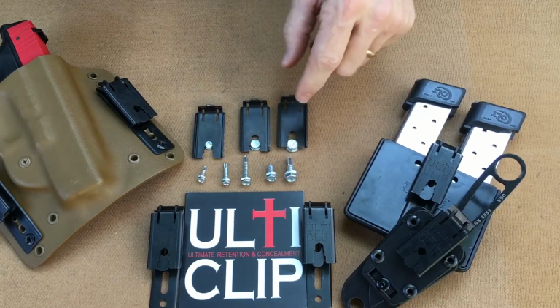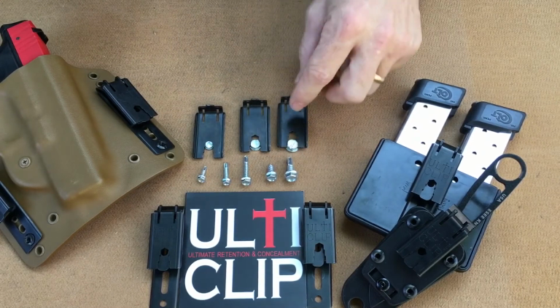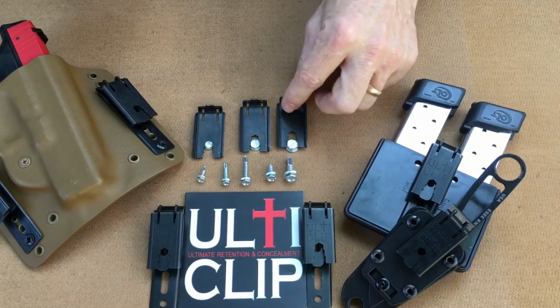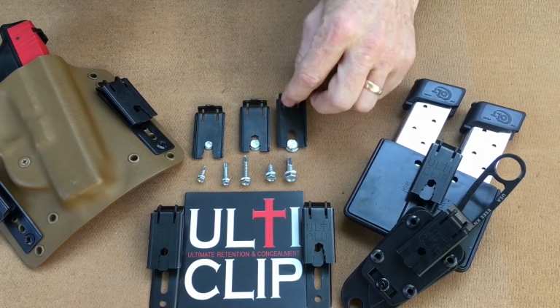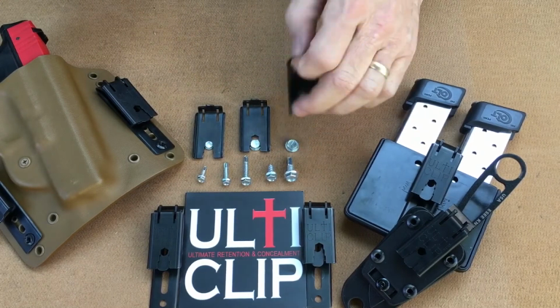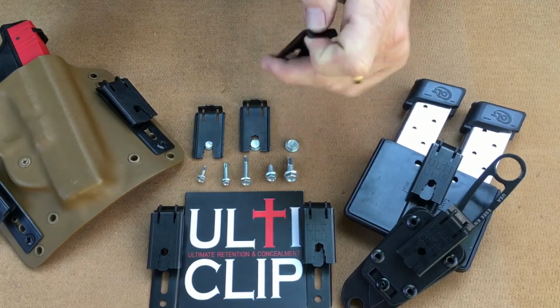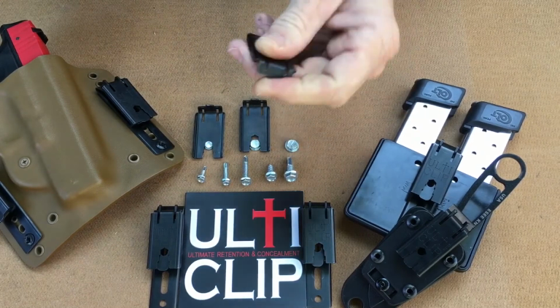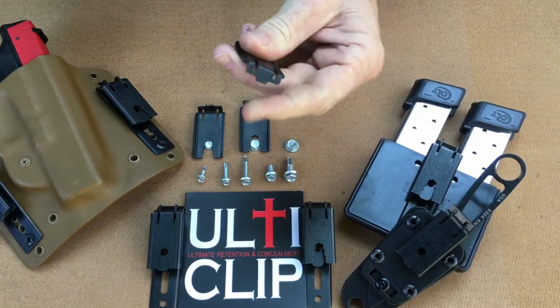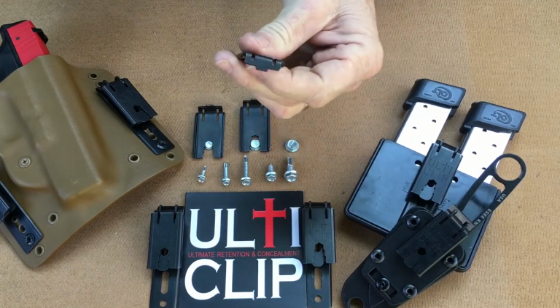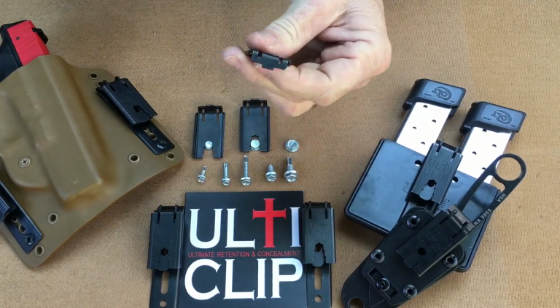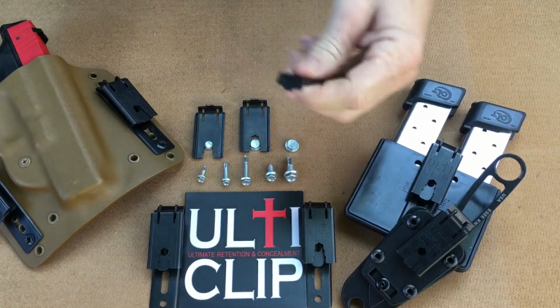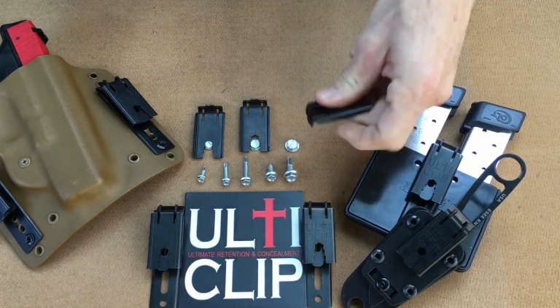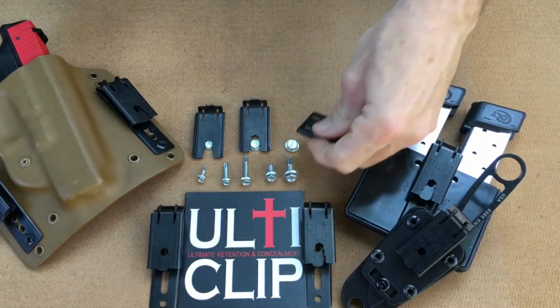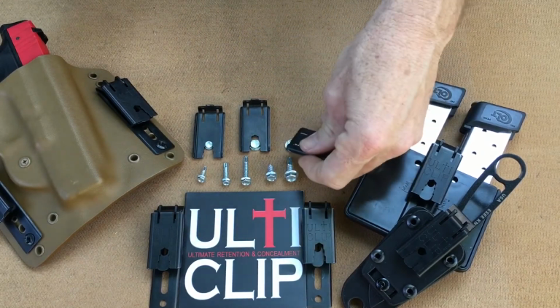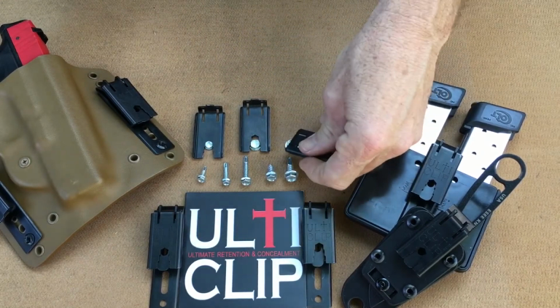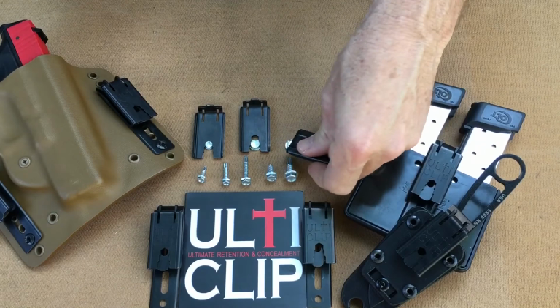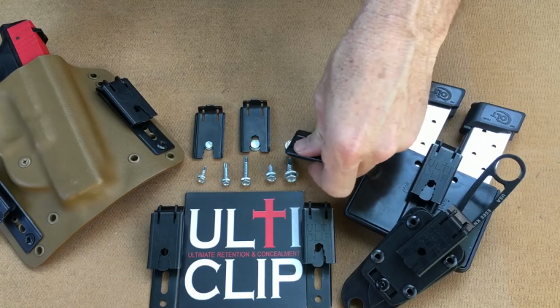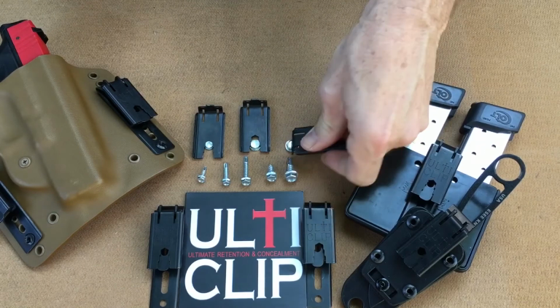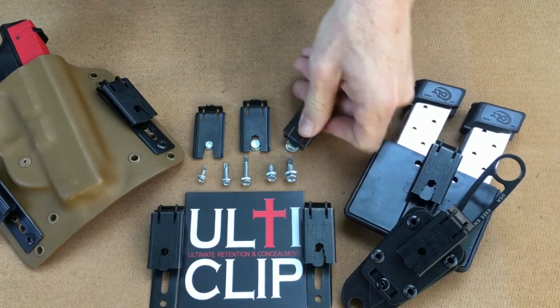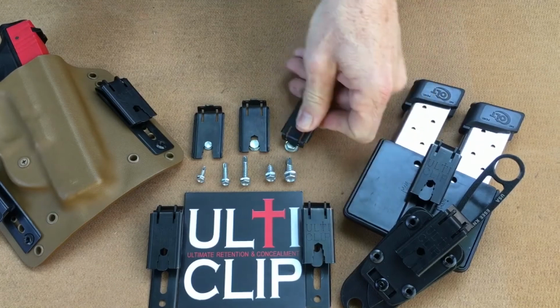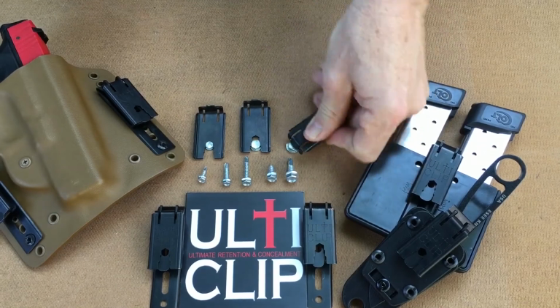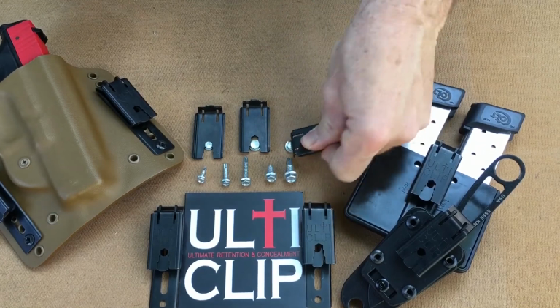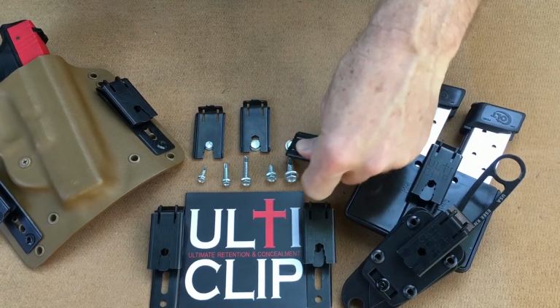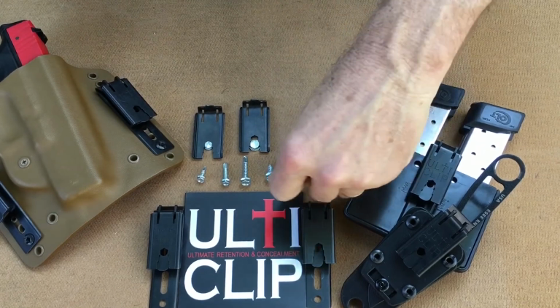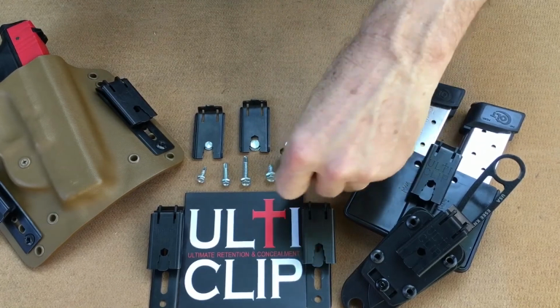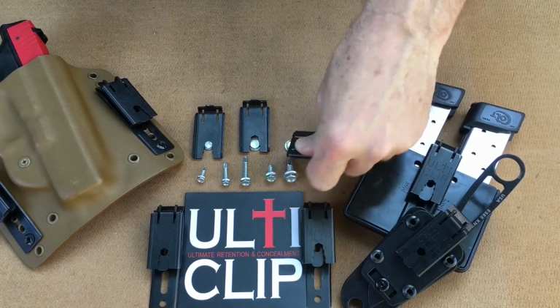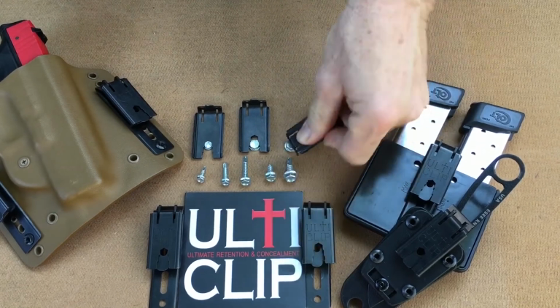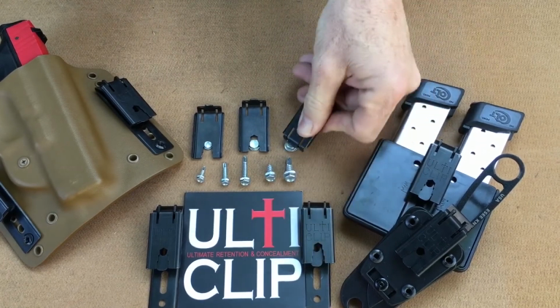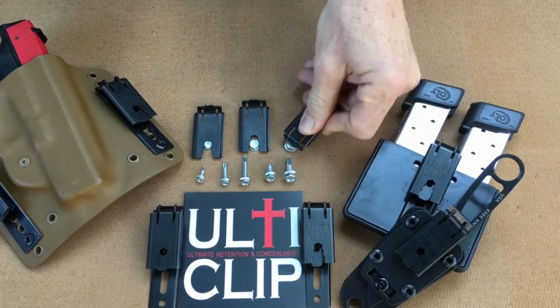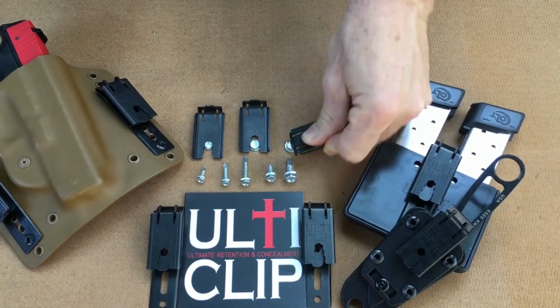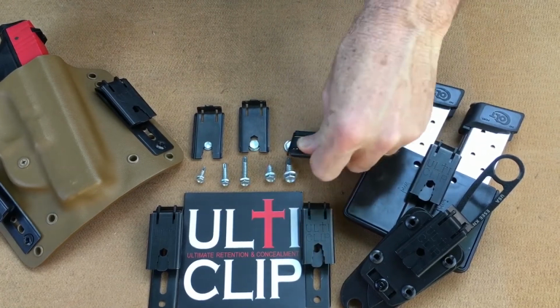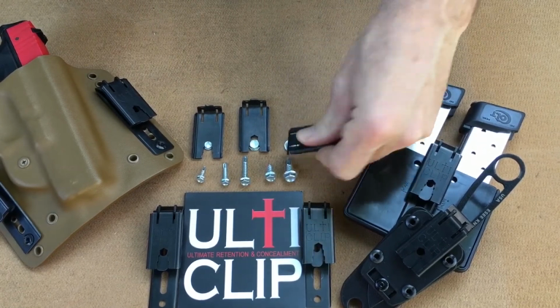It also has a flat blade screwdriver that can be used to tighten or loosen anything that uses a slotted head.